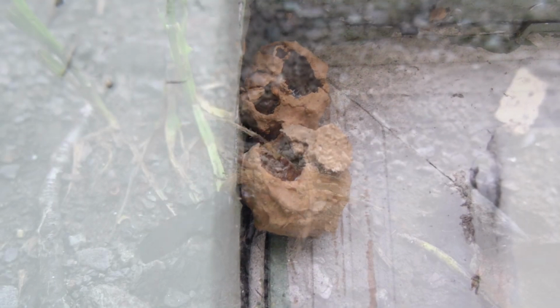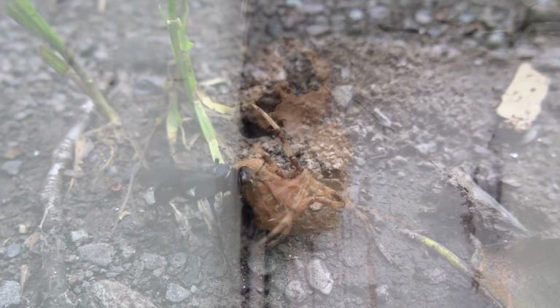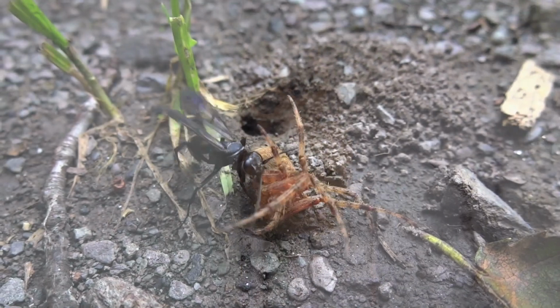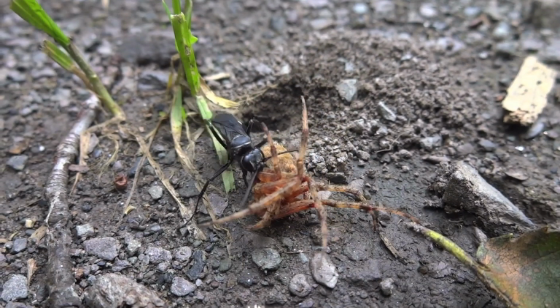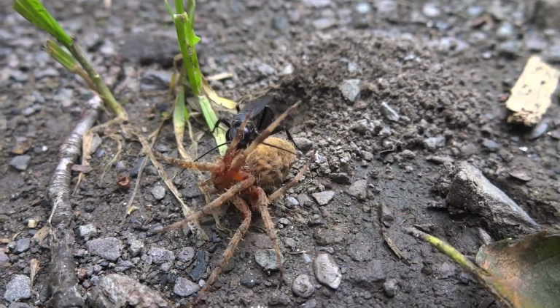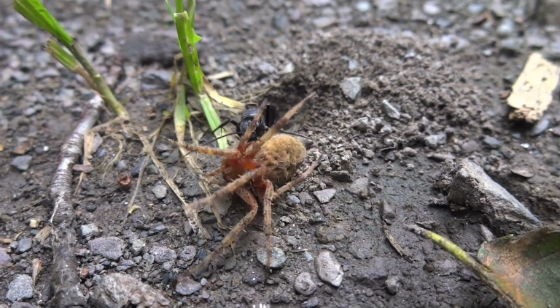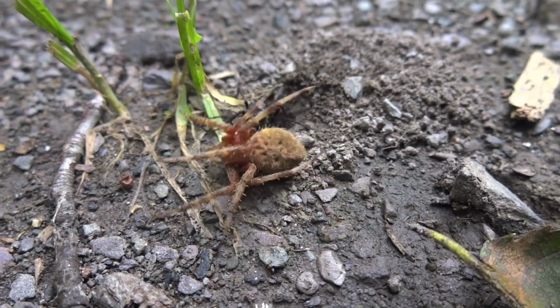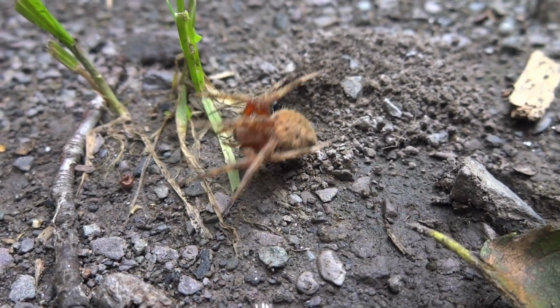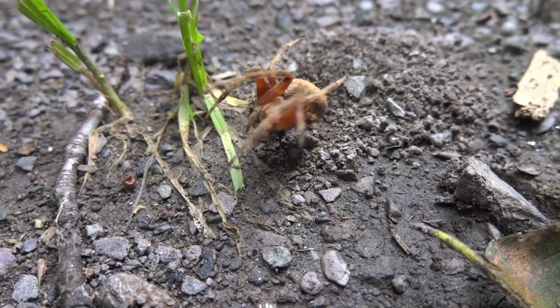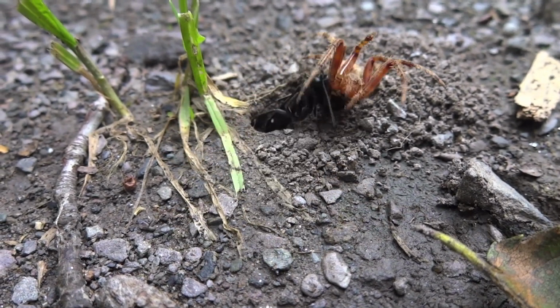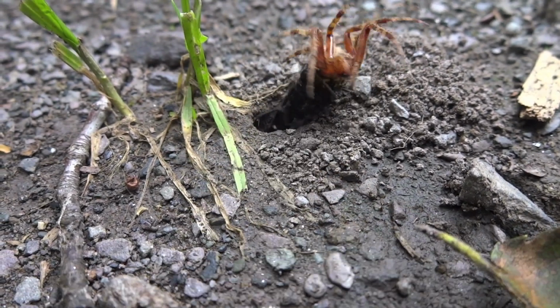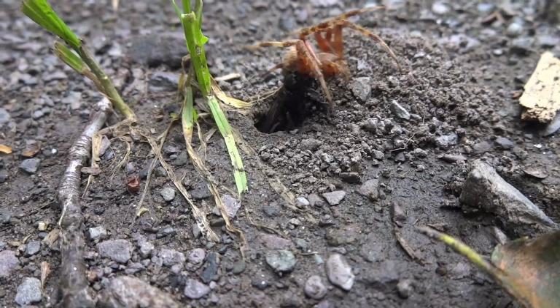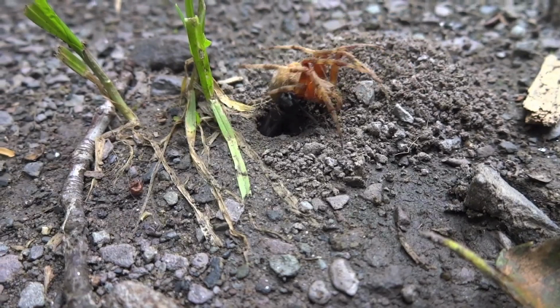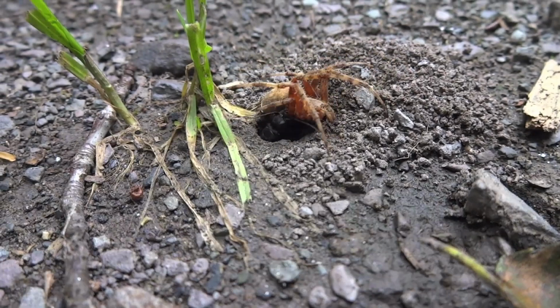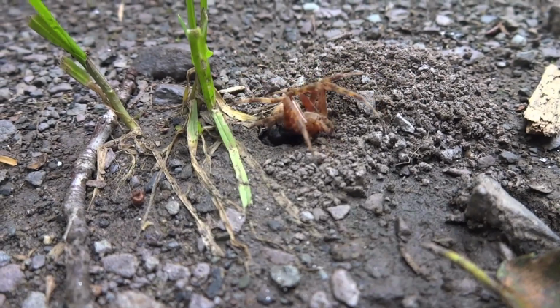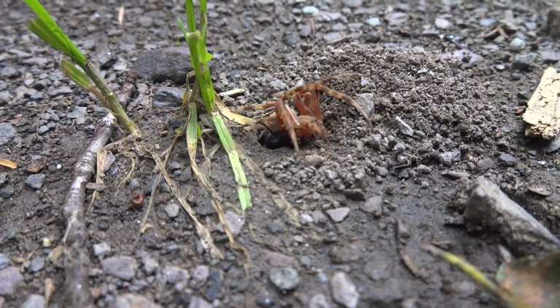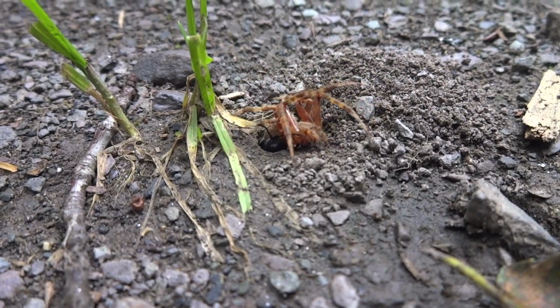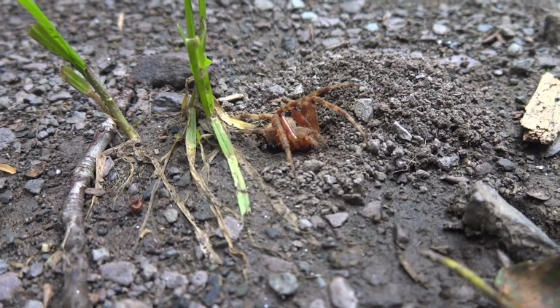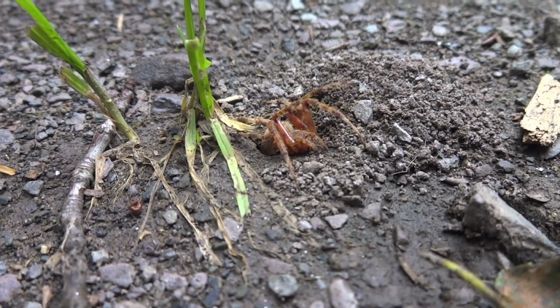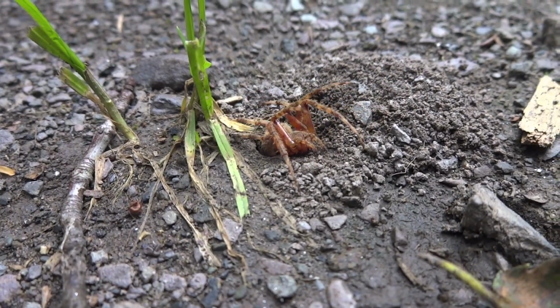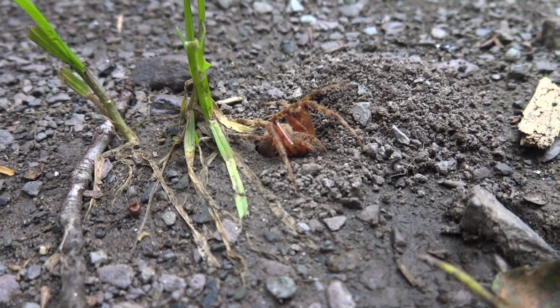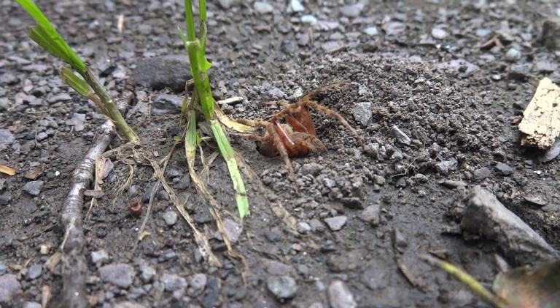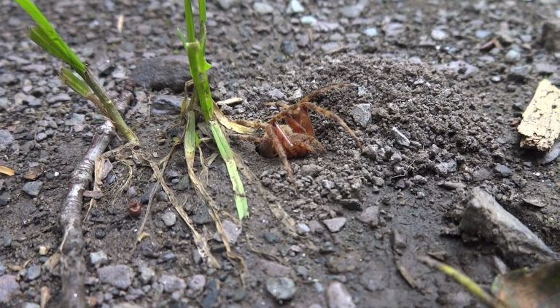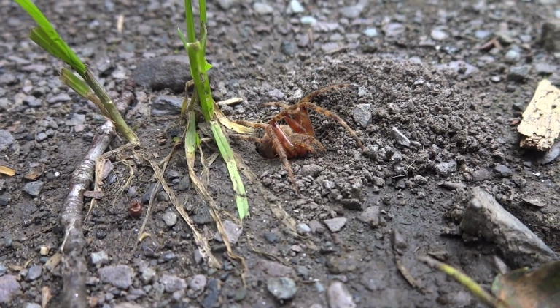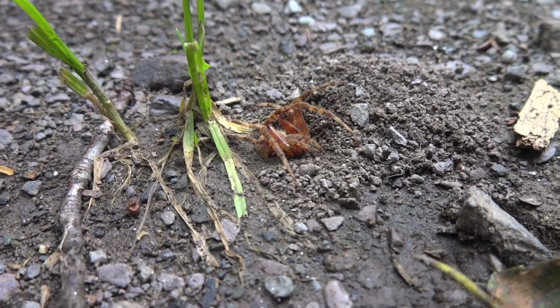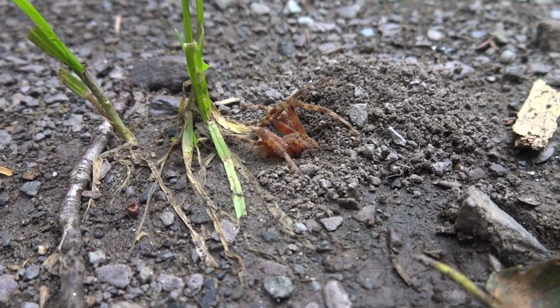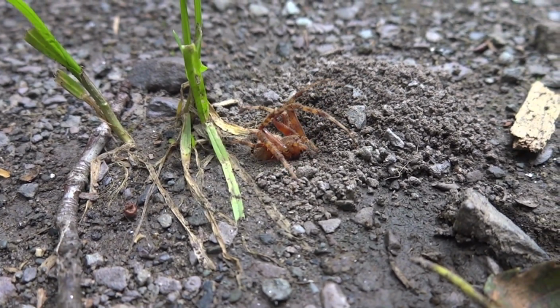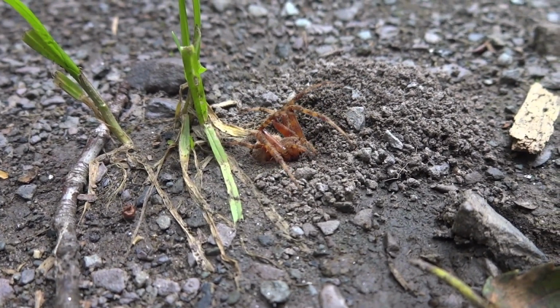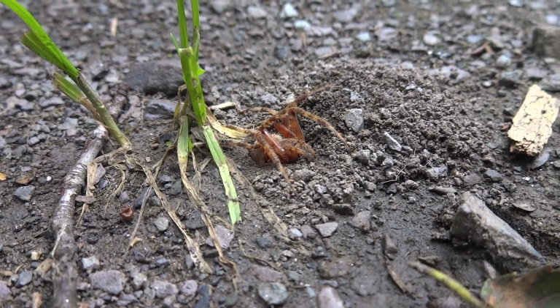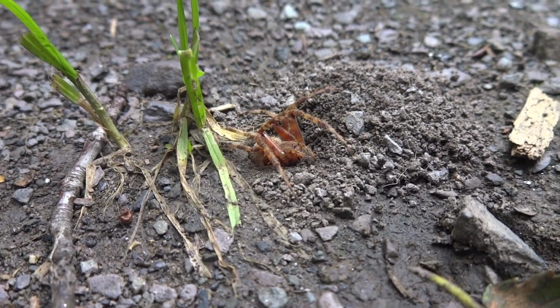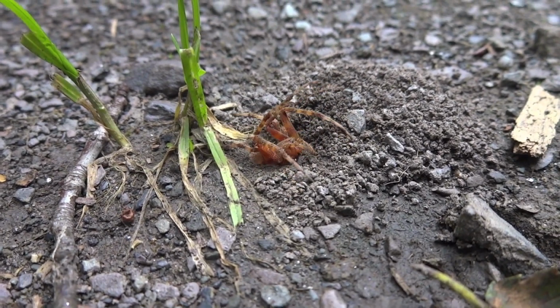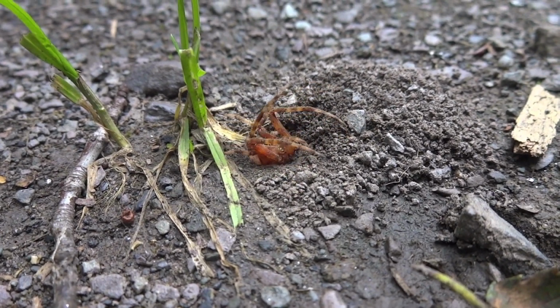I mean, how about that? The invertebrate world is a little bit creepy. Hashtag nature.